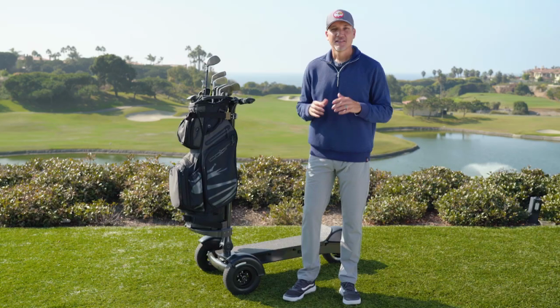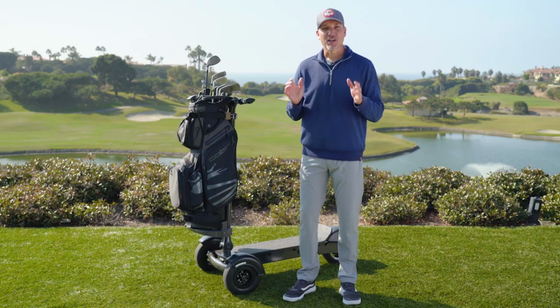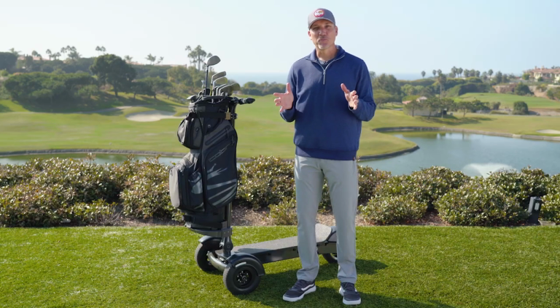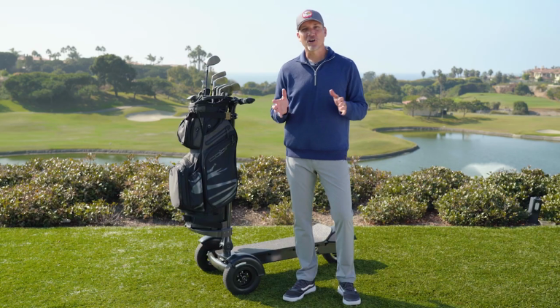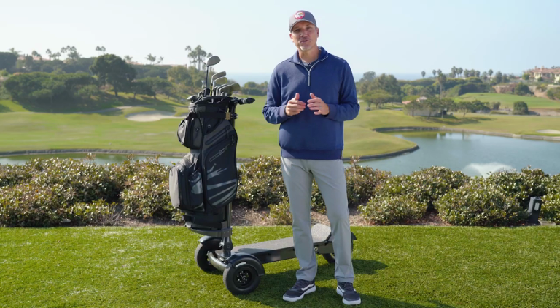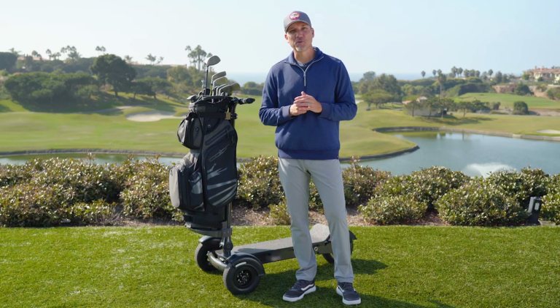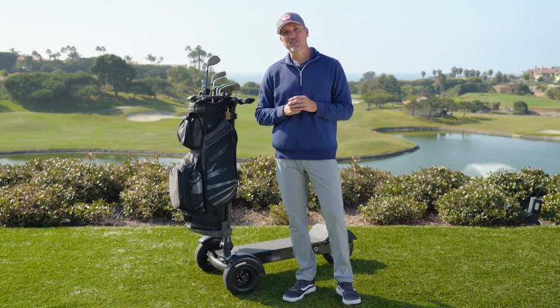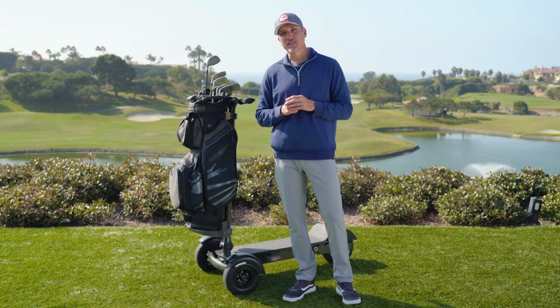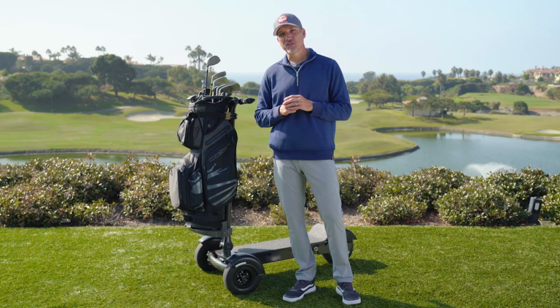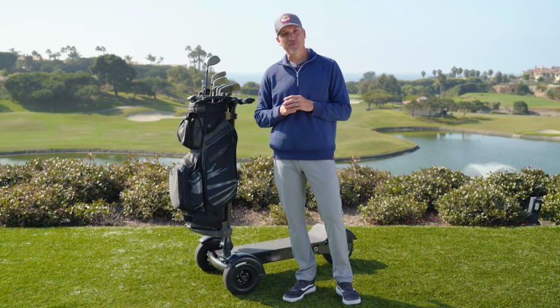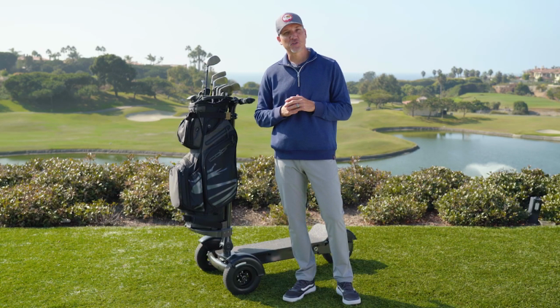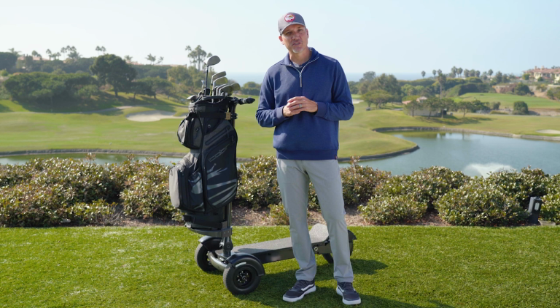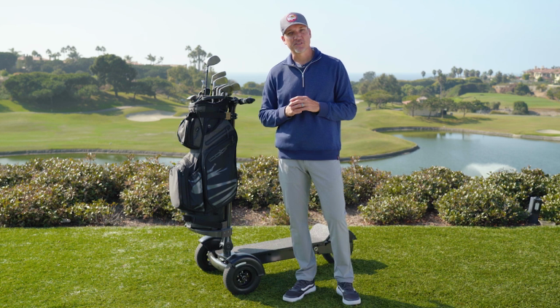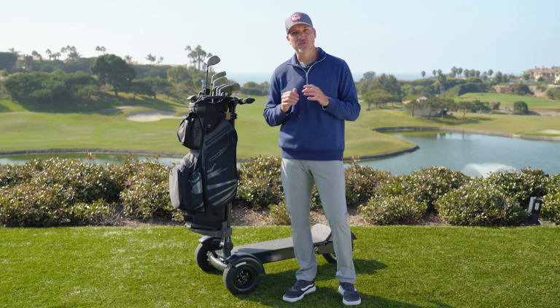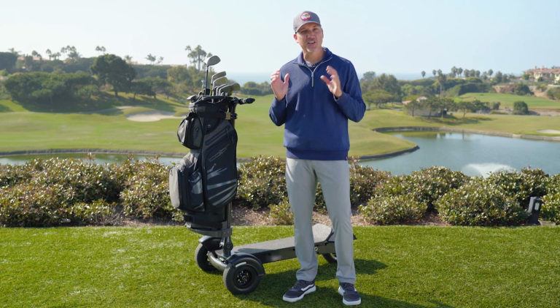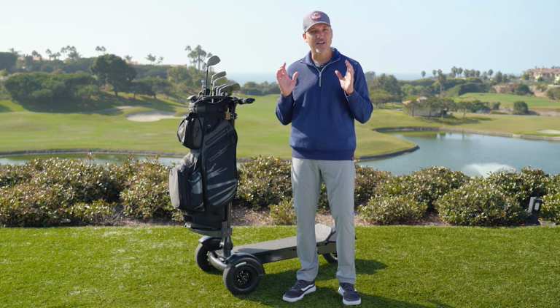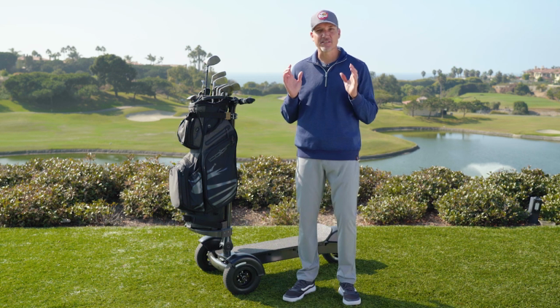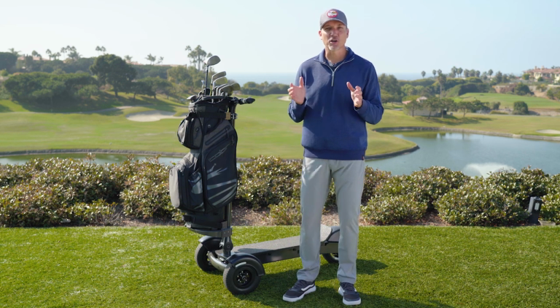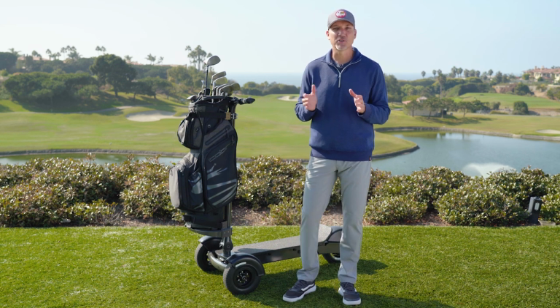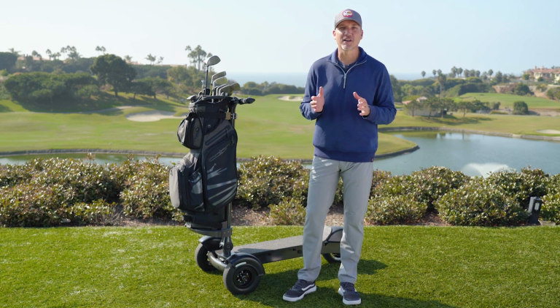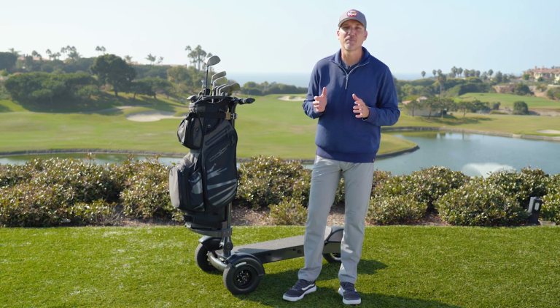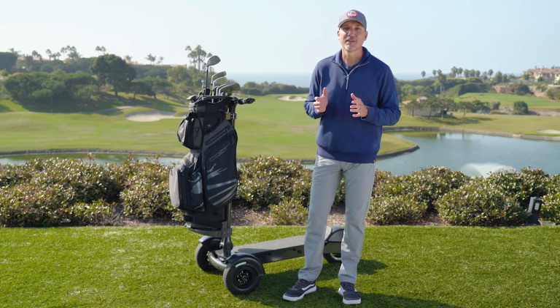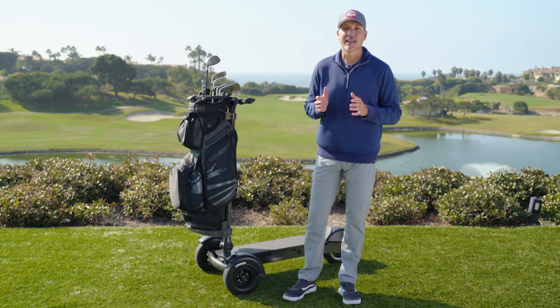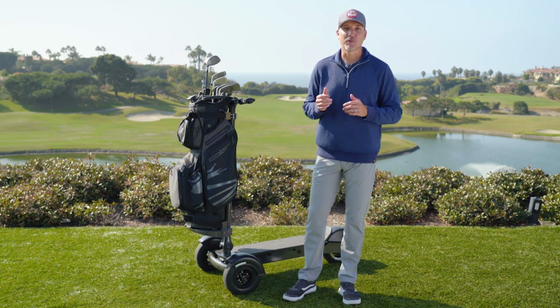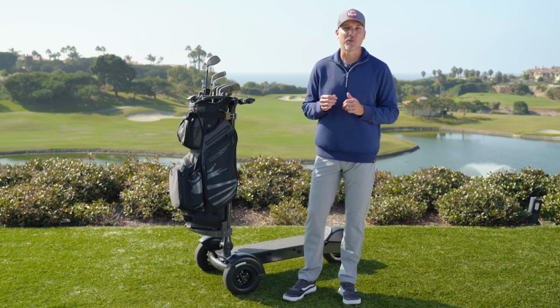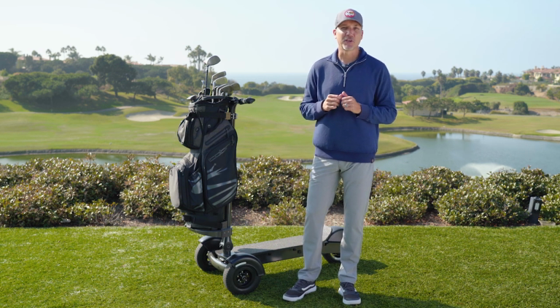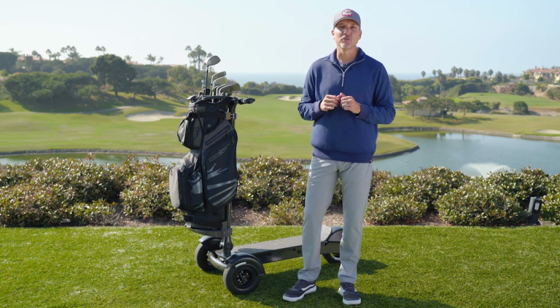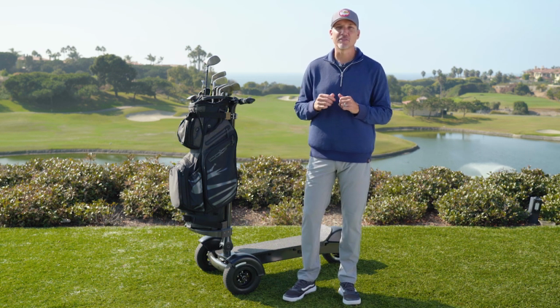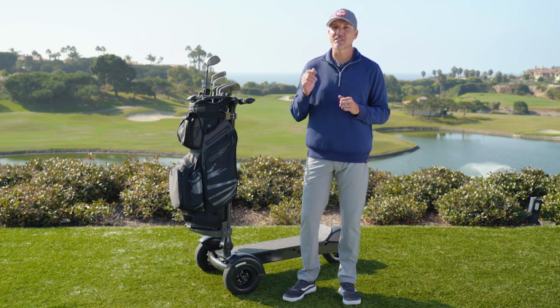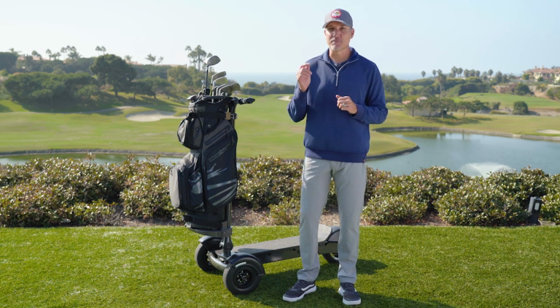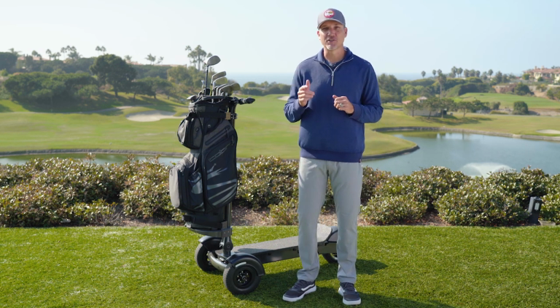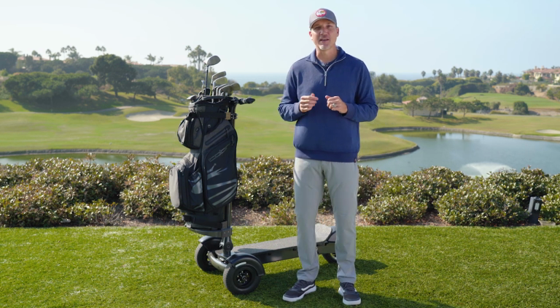The Cycleboard Golf is built to stand up to the toughest courses, so check us out at Cycleboard.com and get ready to bring a new level of excitement to your game.